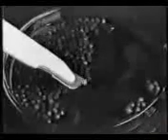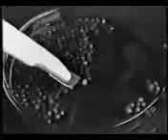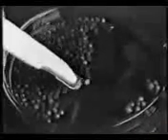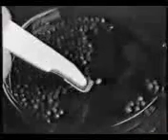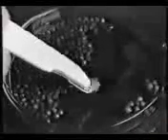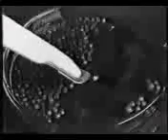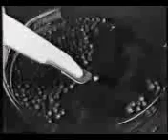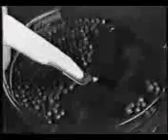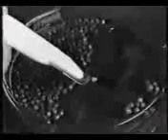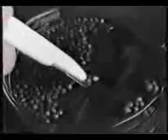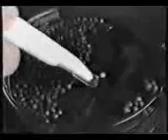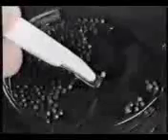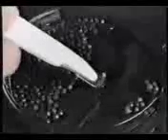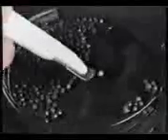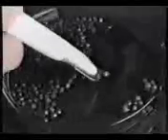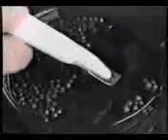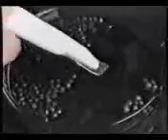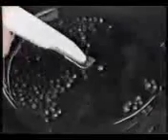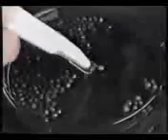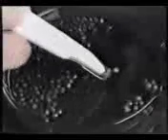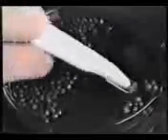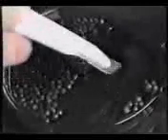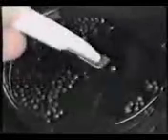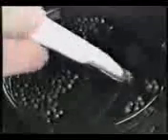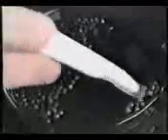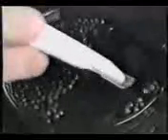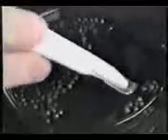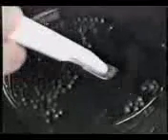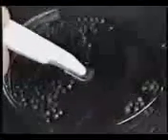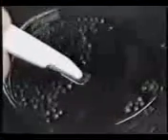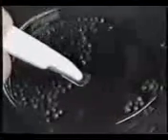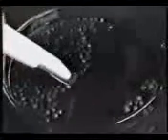Fertilized eggs are sorted and classified. Once hatched, they are again sorted and selected.